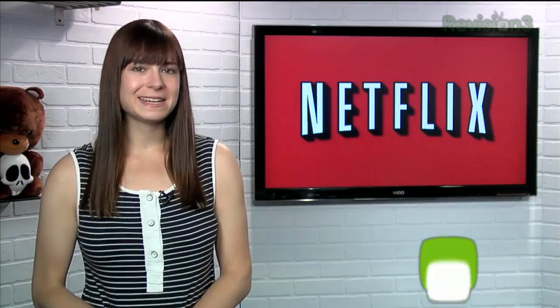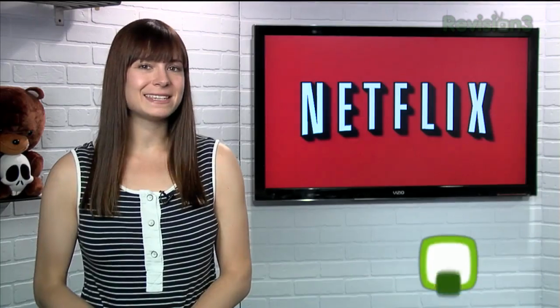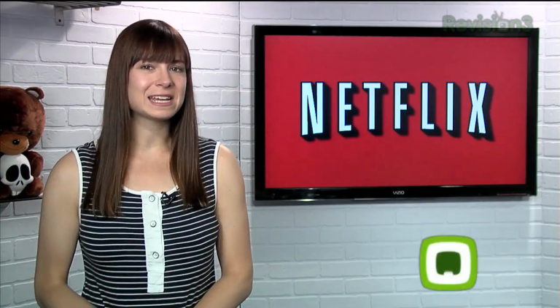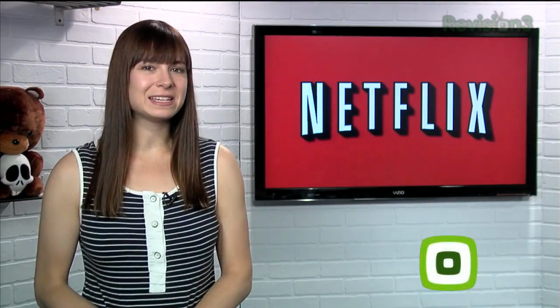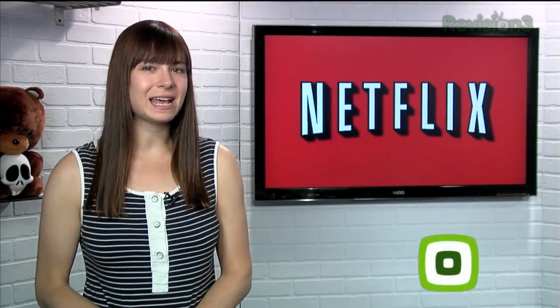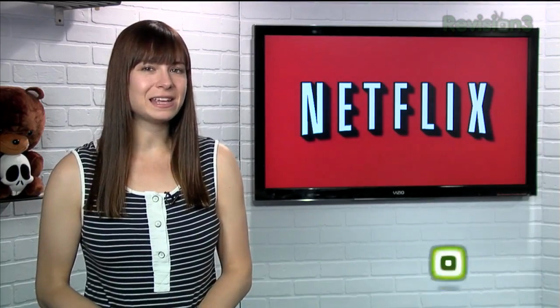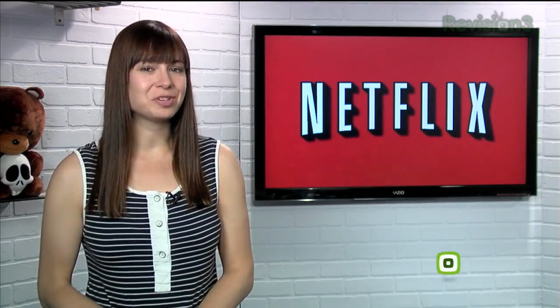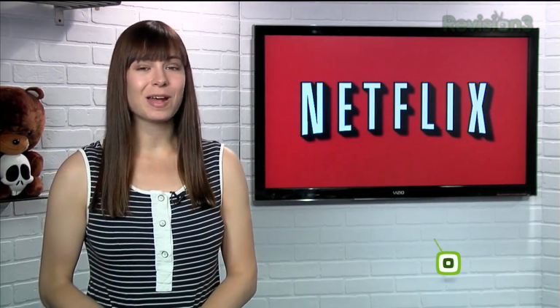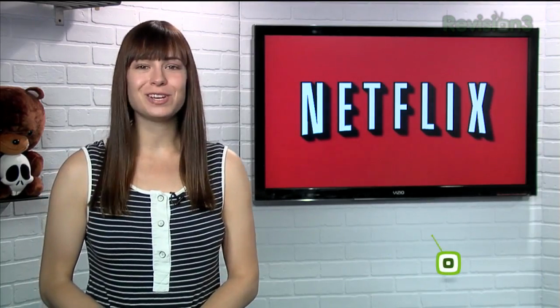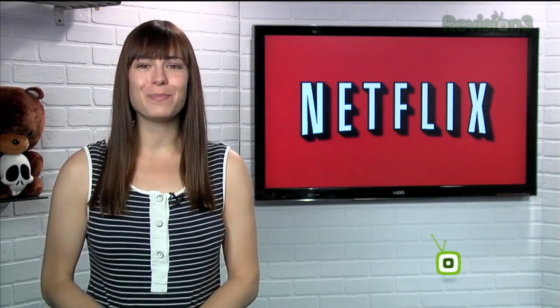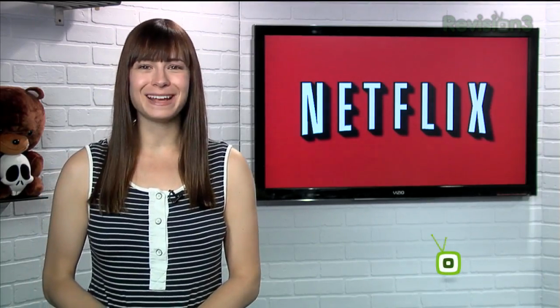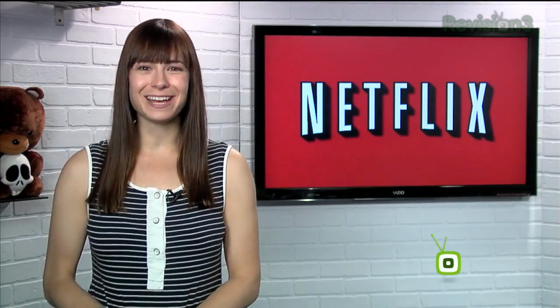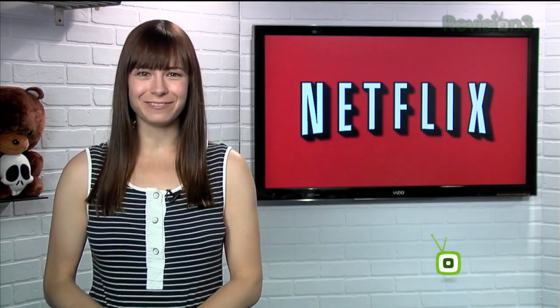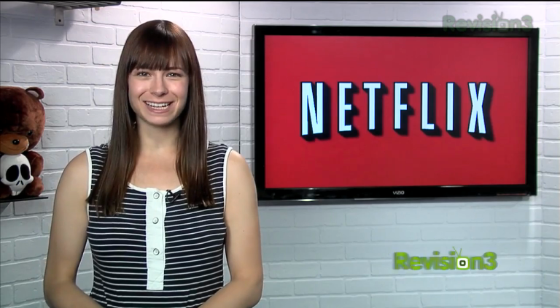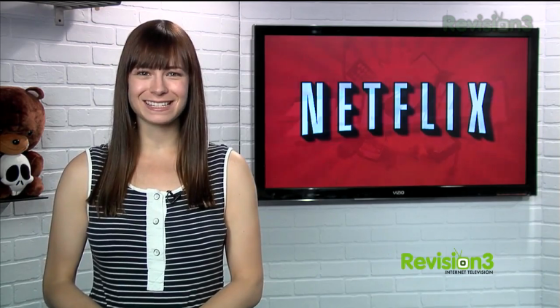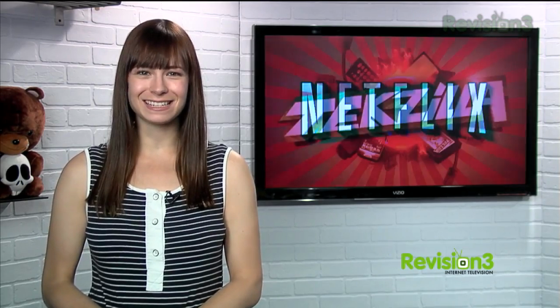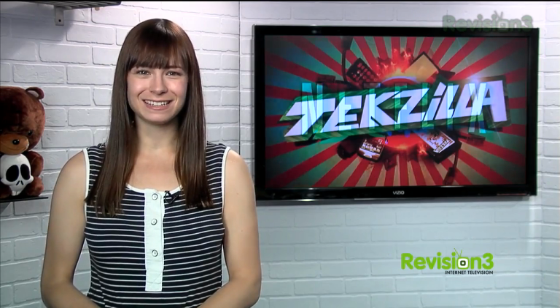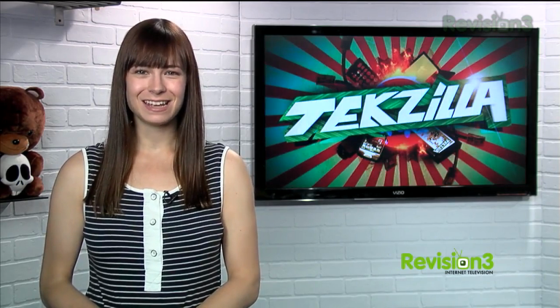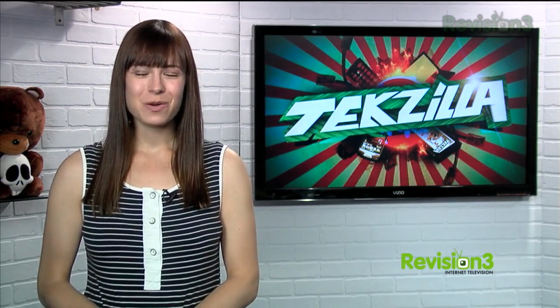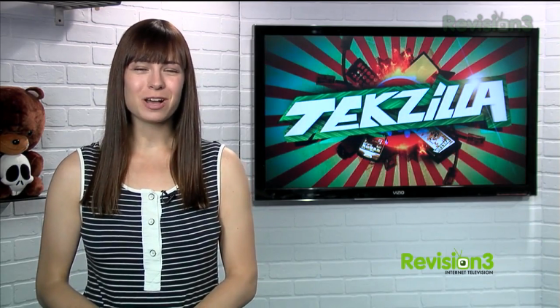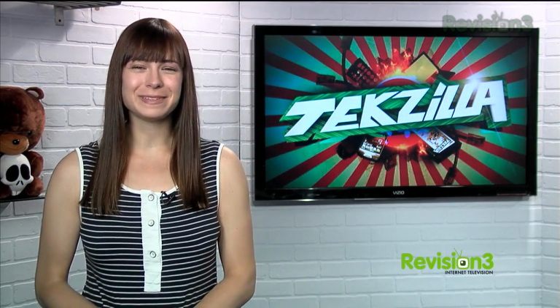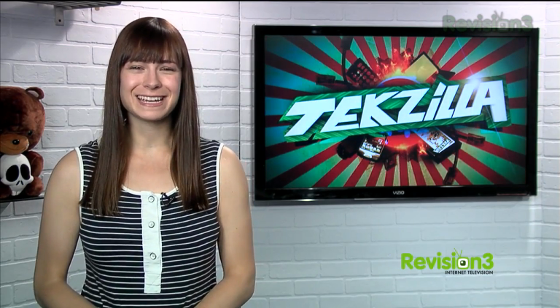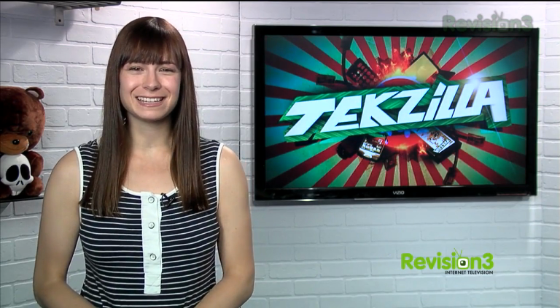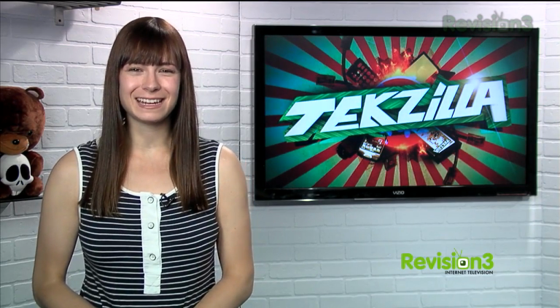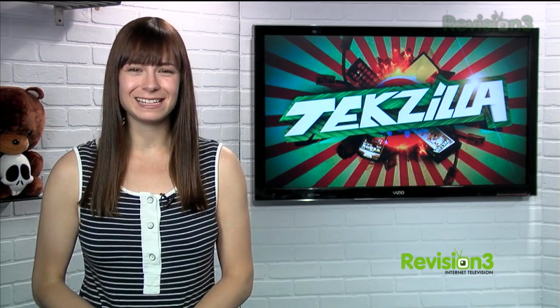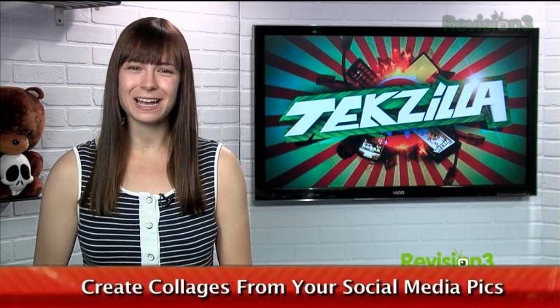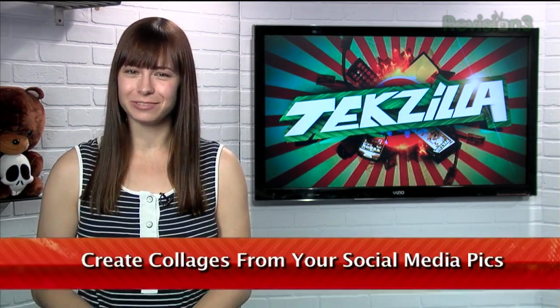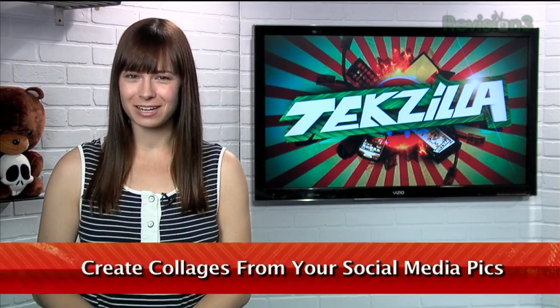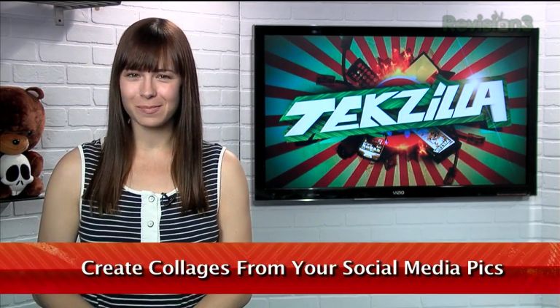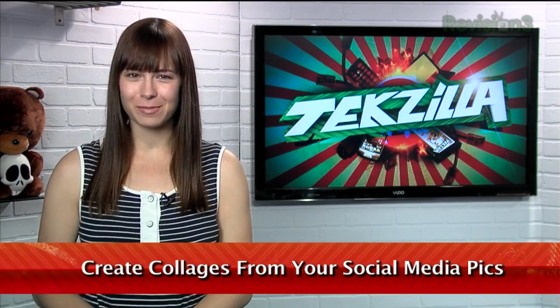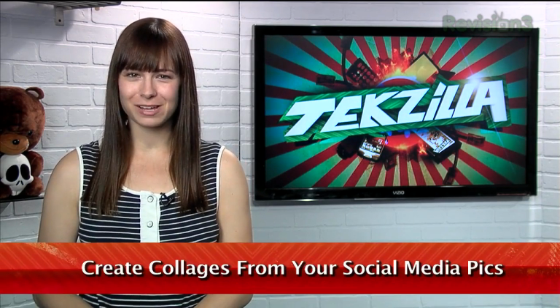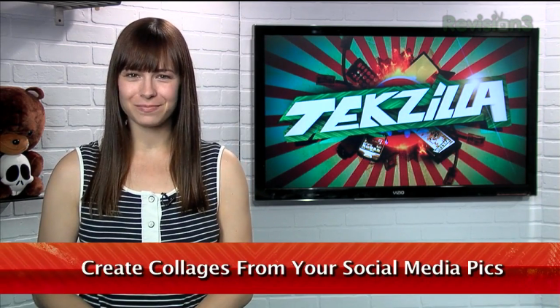Today's TechZilla Daily is brought to you by Netflix. Welcome to TechZilla Daily, I'm Veronica Belmont.